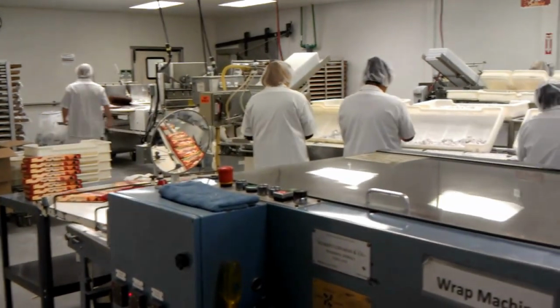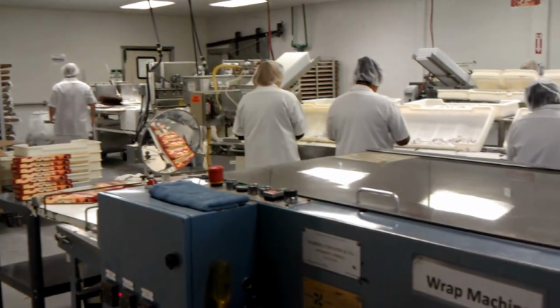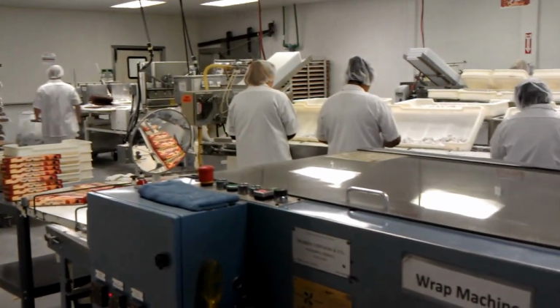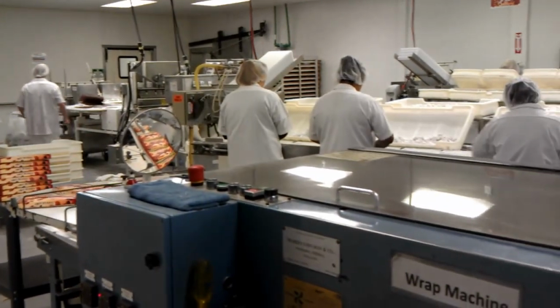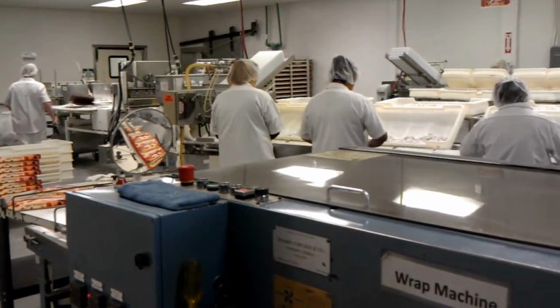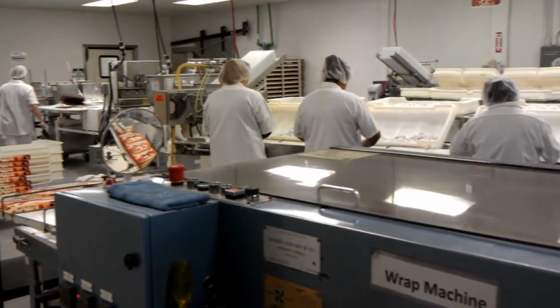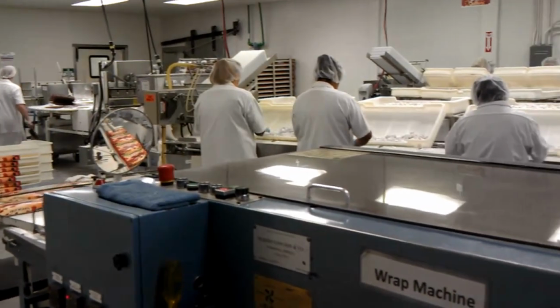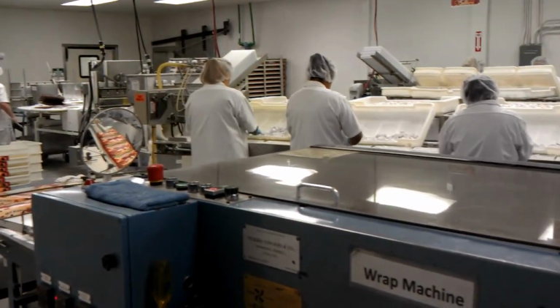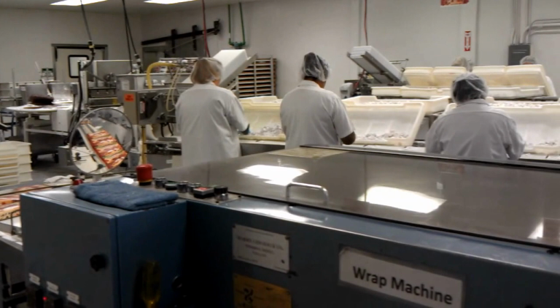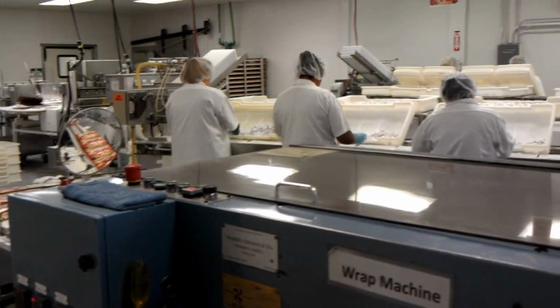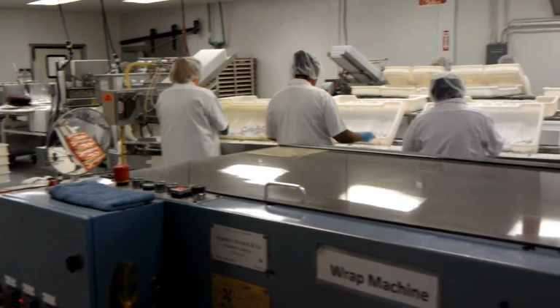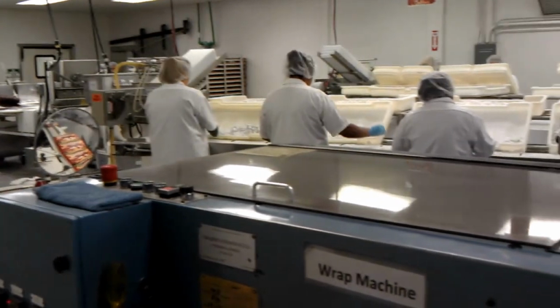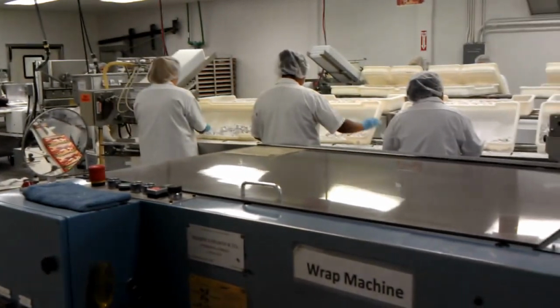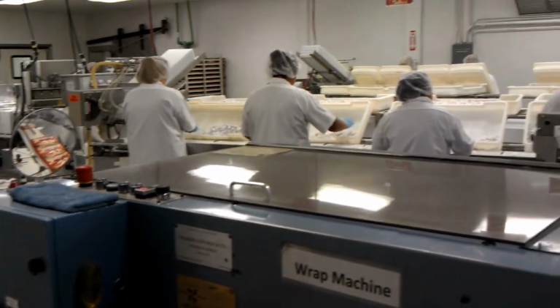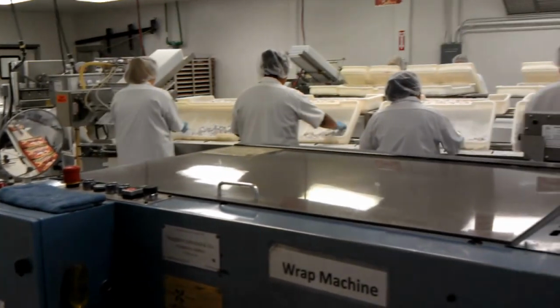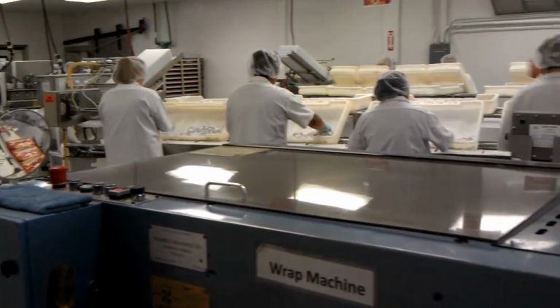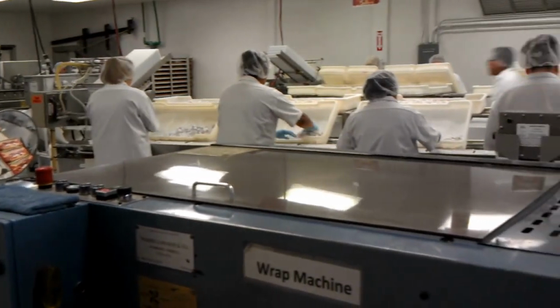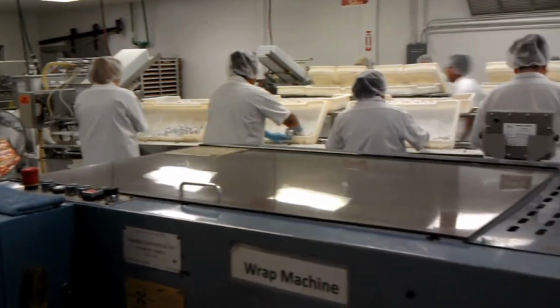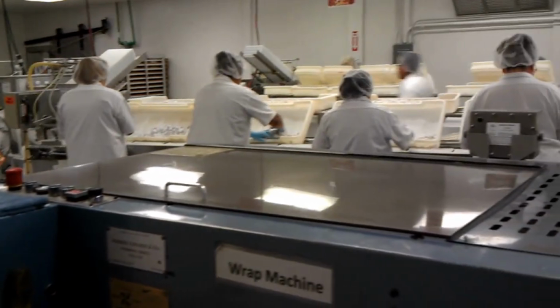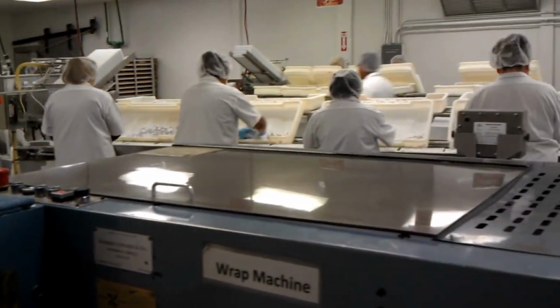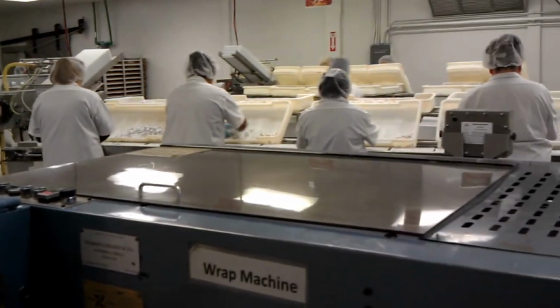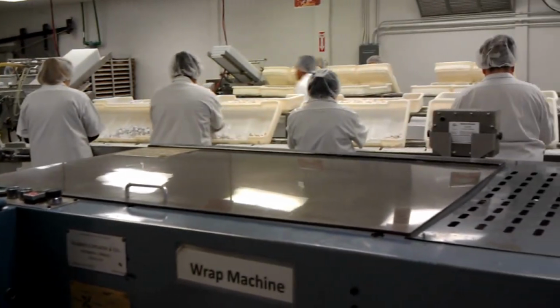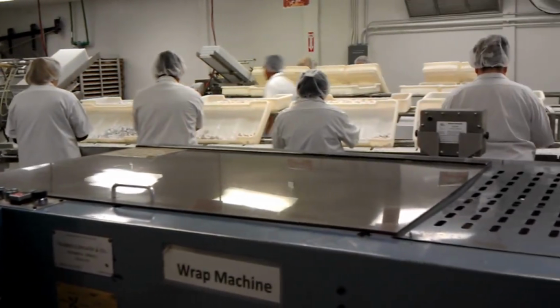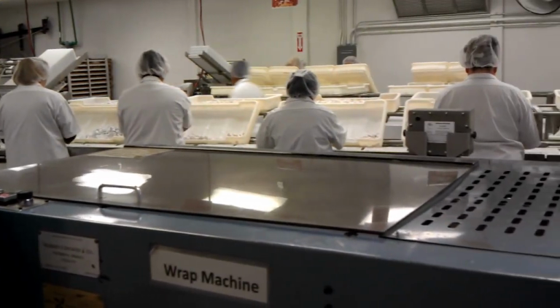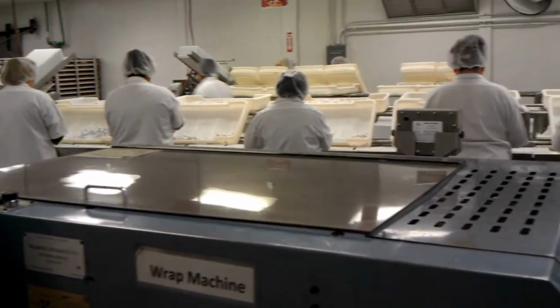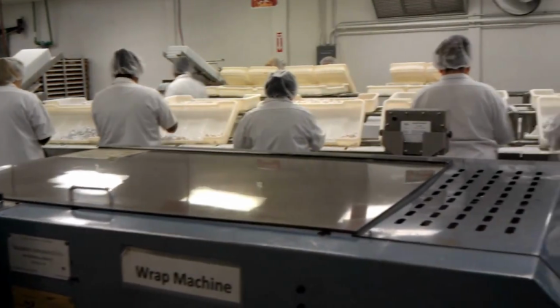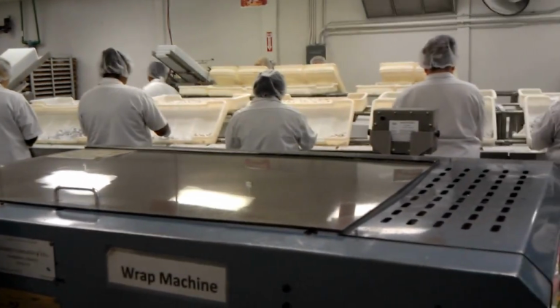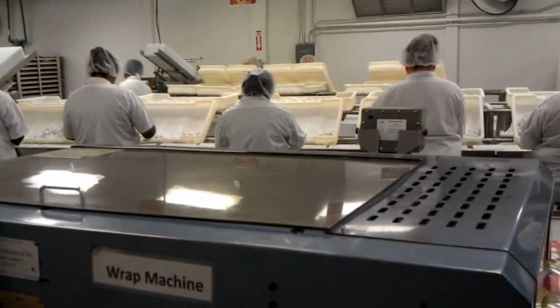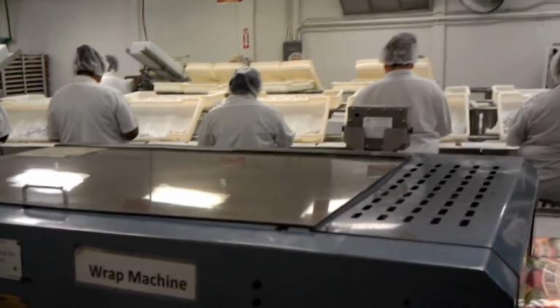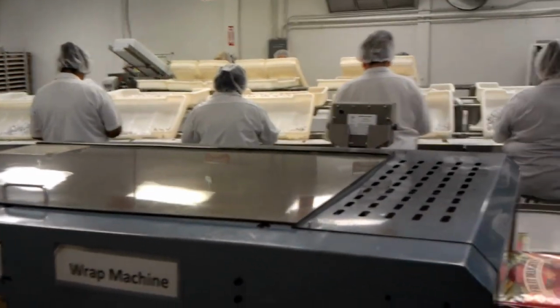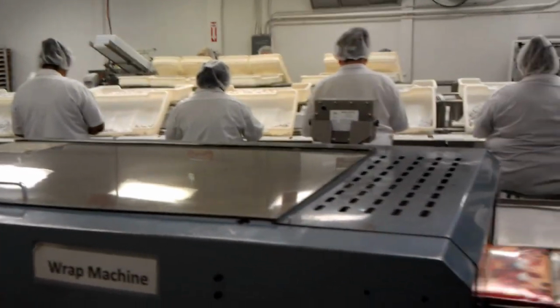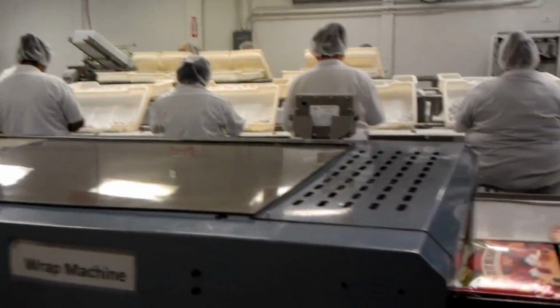Each platter can pack anywhere between 4,000 to 5,000 feet of the pan in one hour.